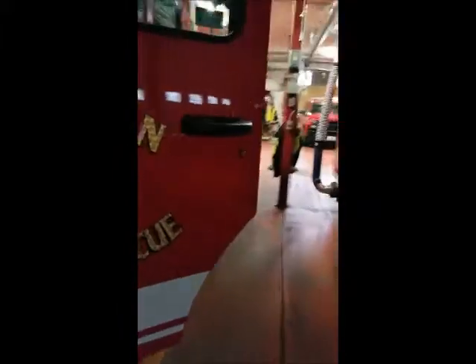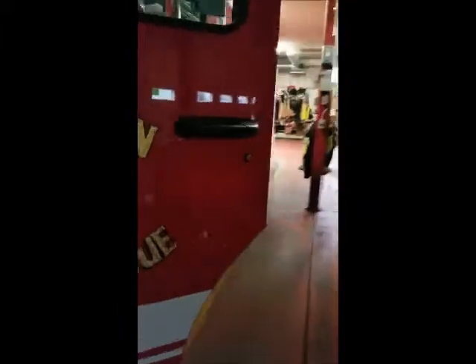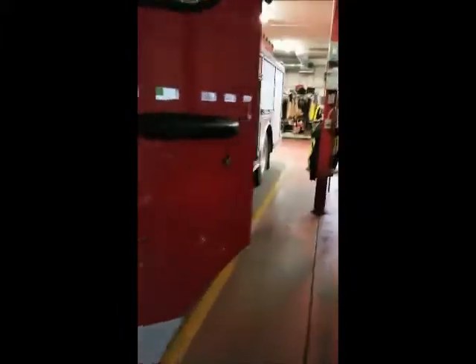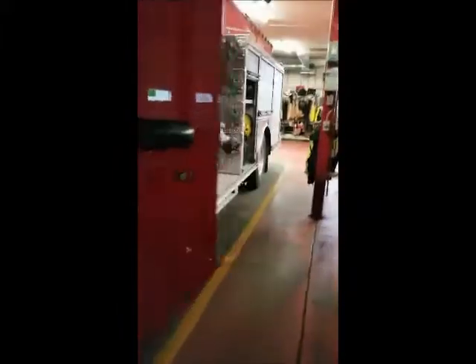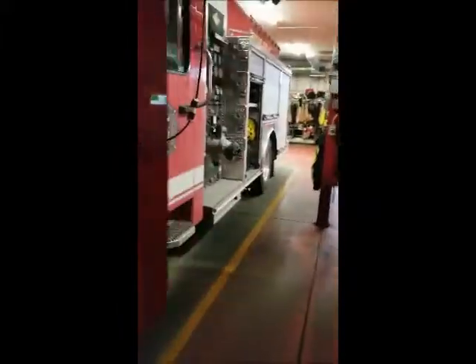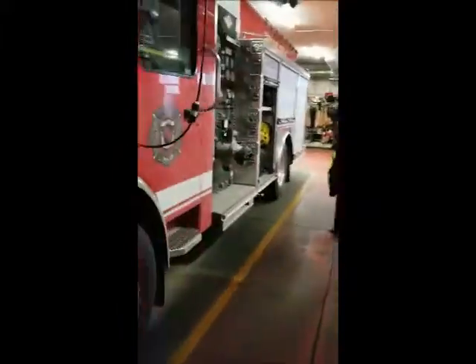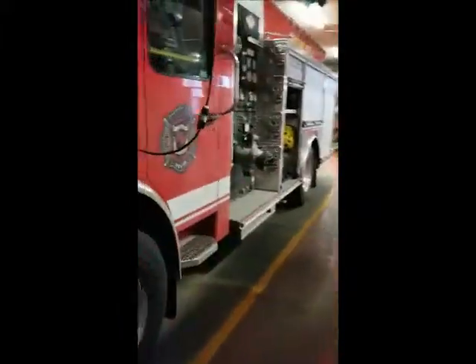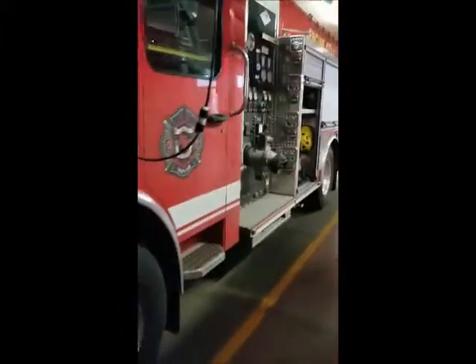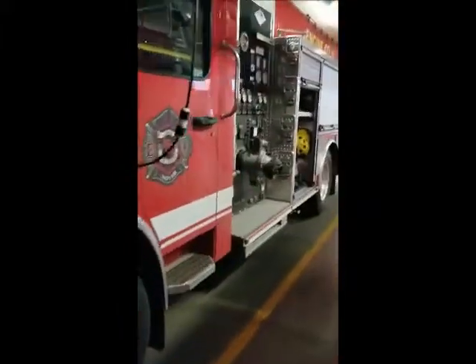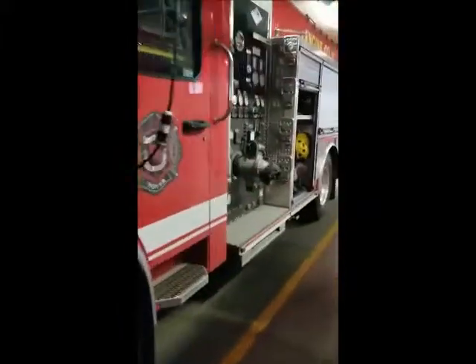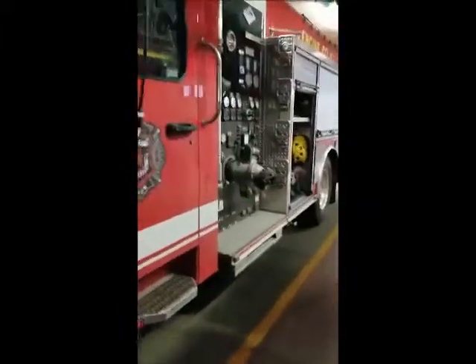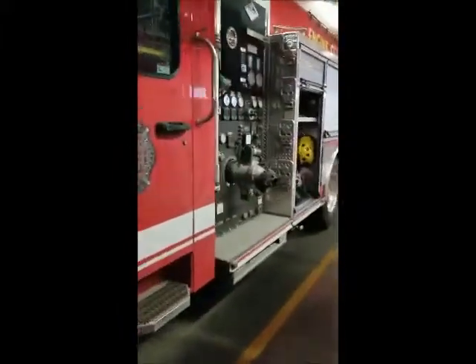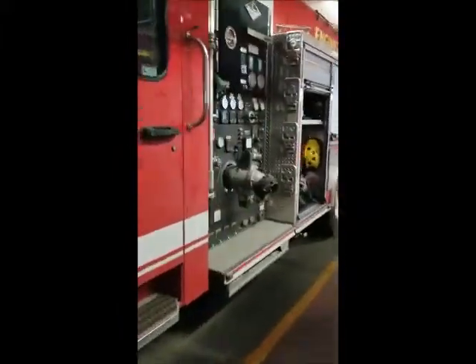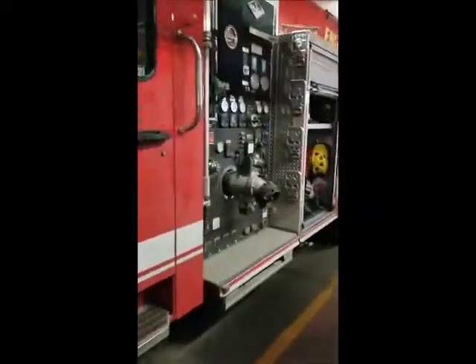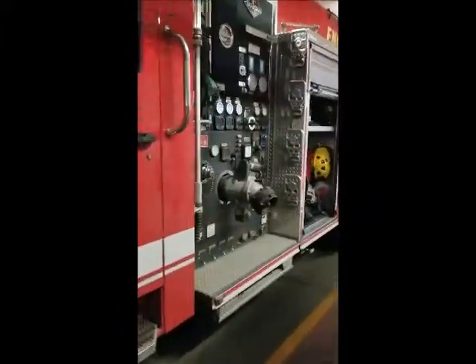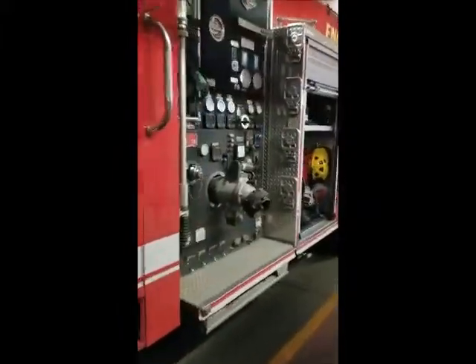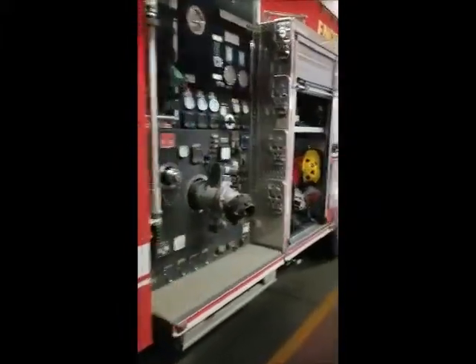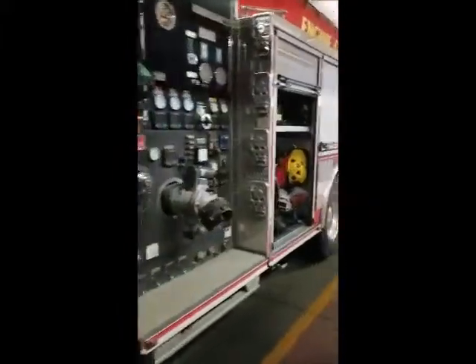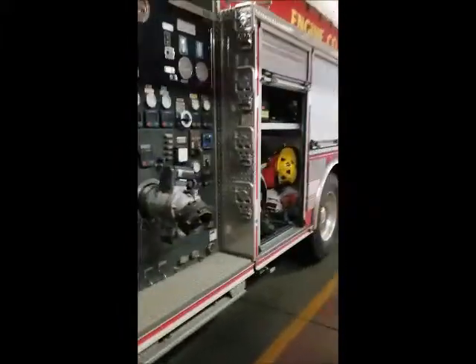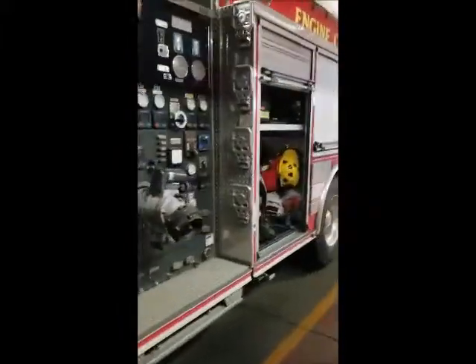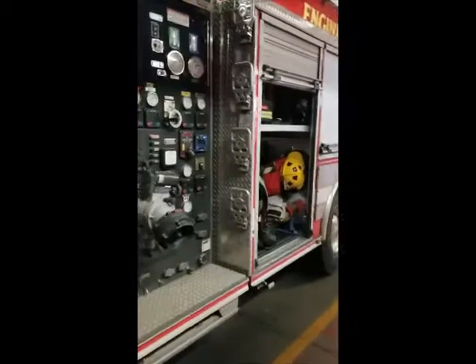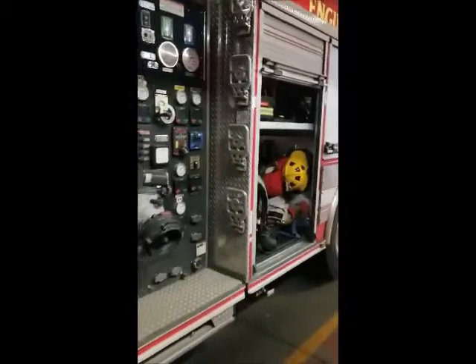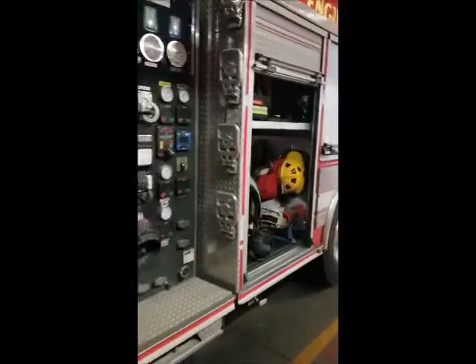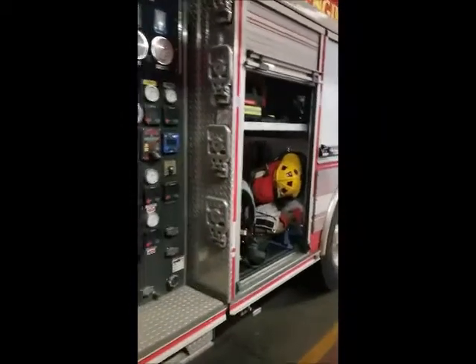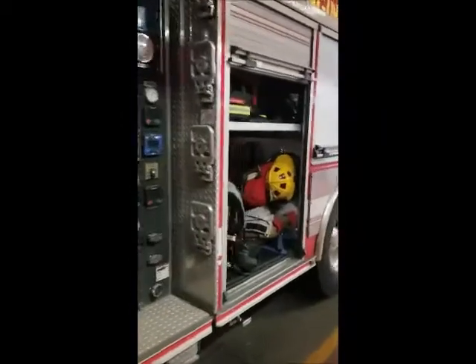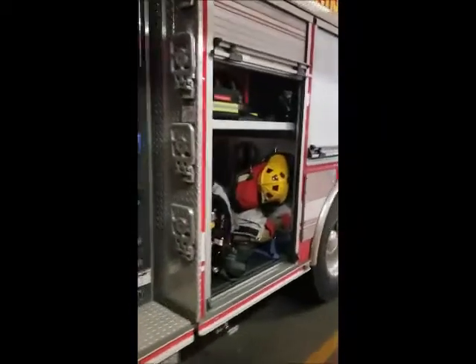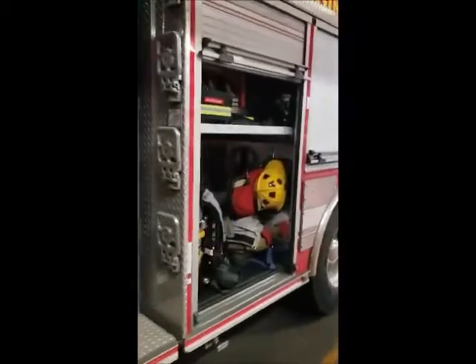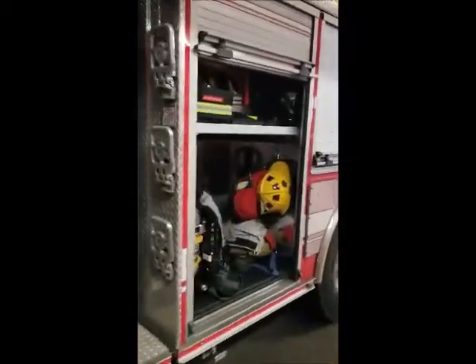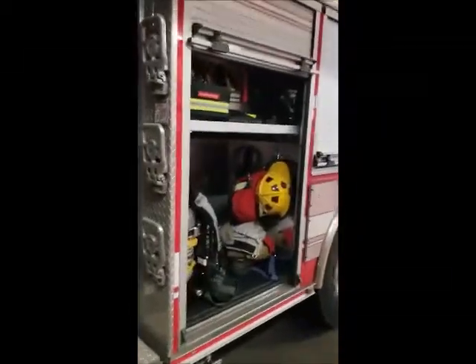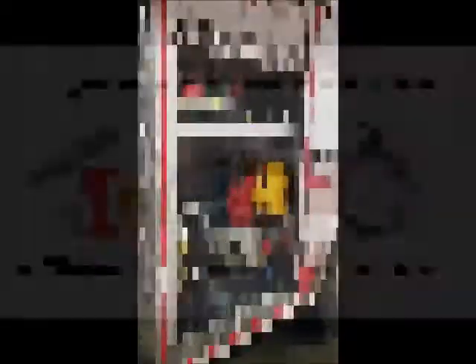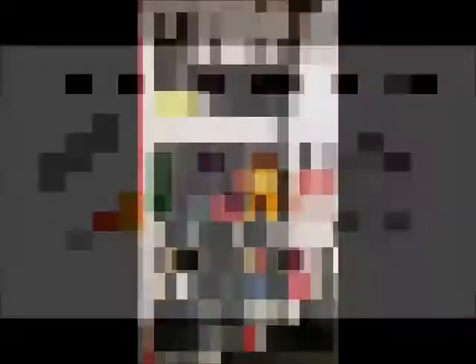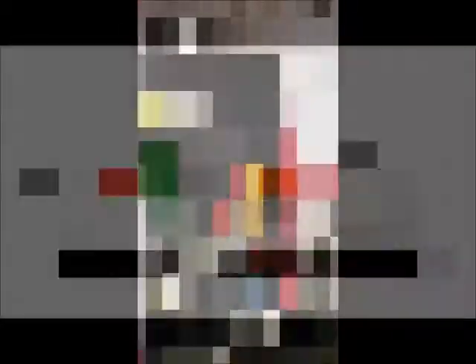Every fire station in town has a fire engine. They have paramedics on them, so when we're sick, that's why the fire engine shows up as well as the ambulance.